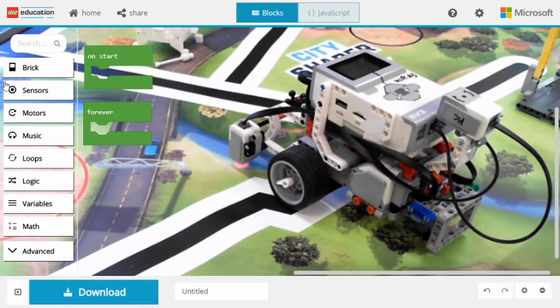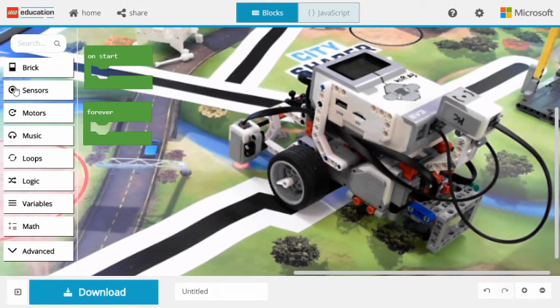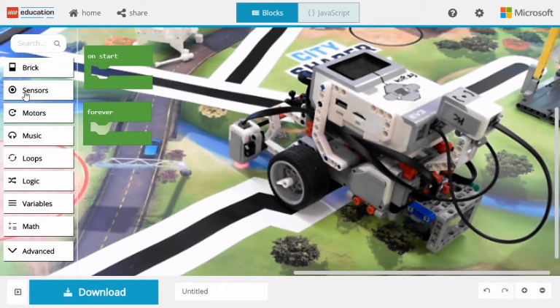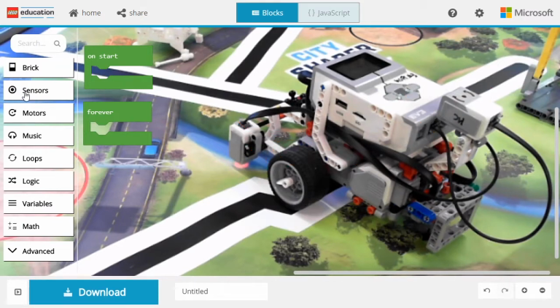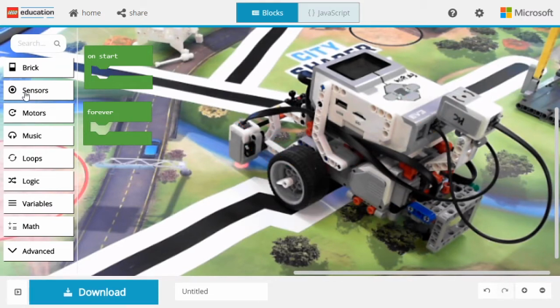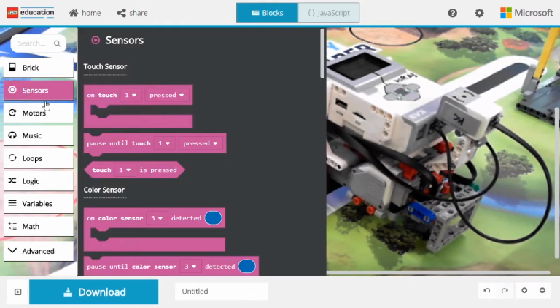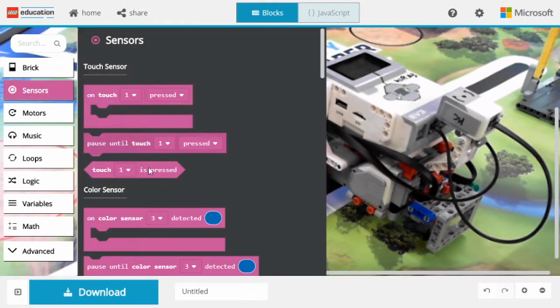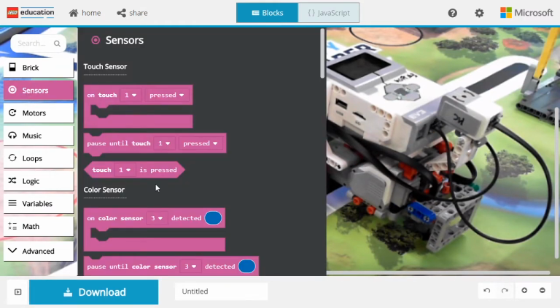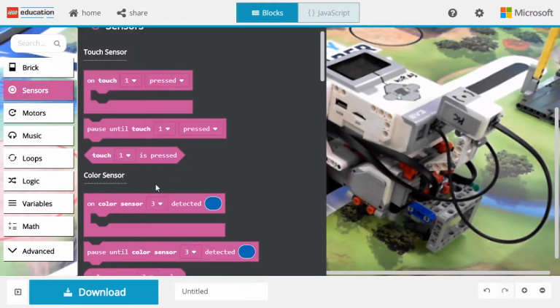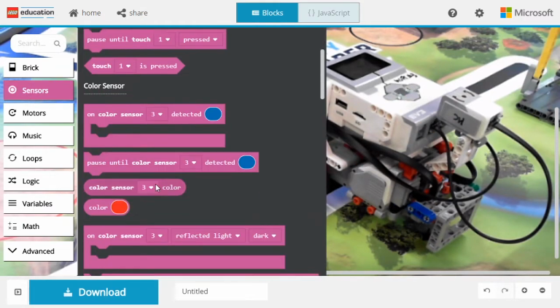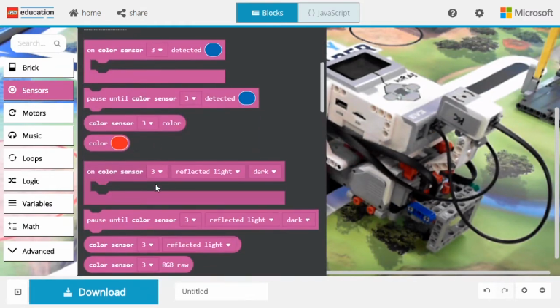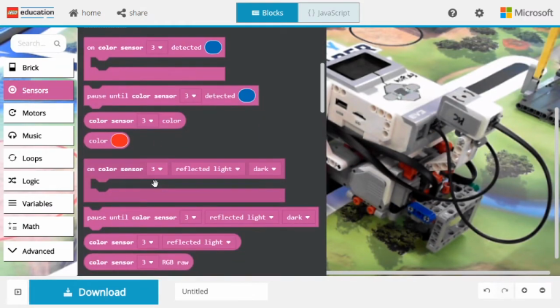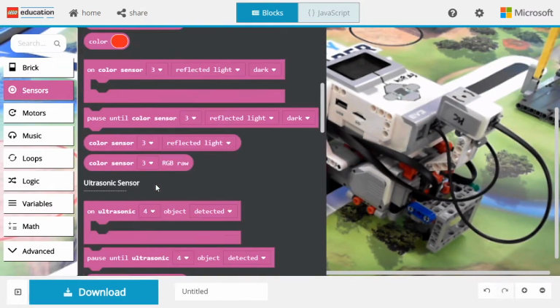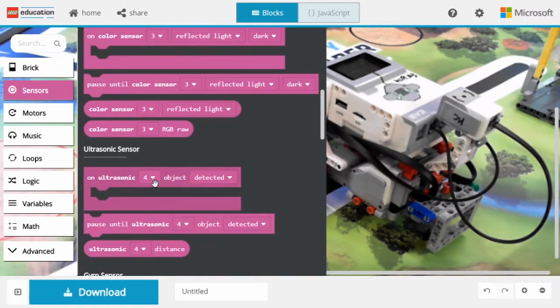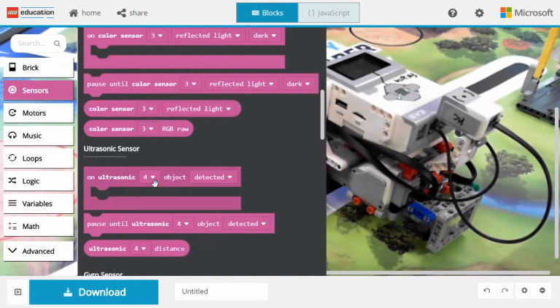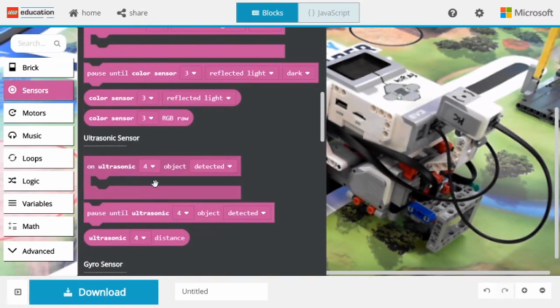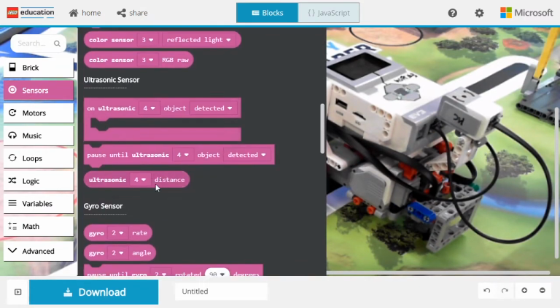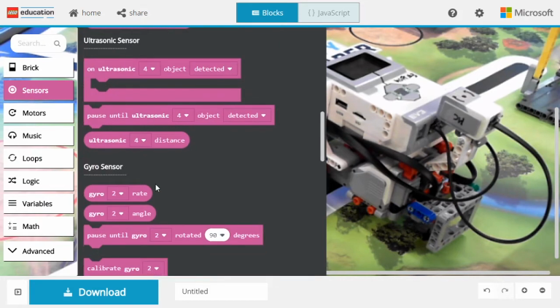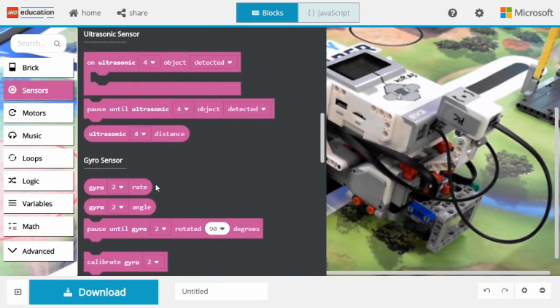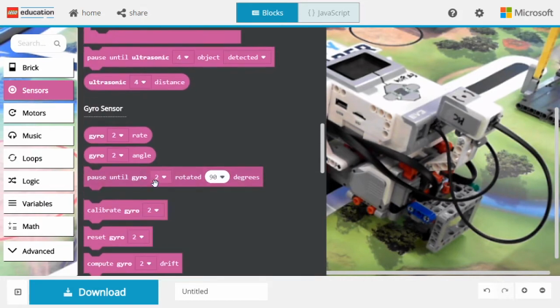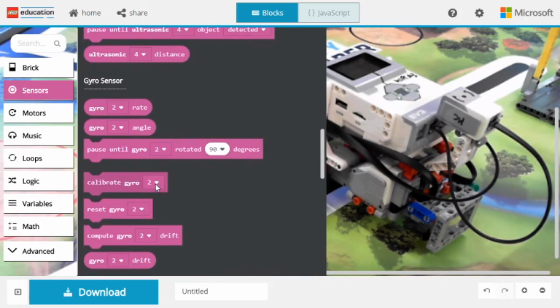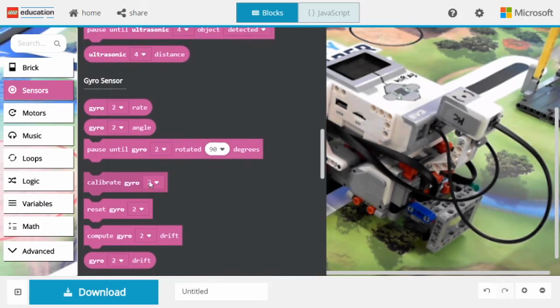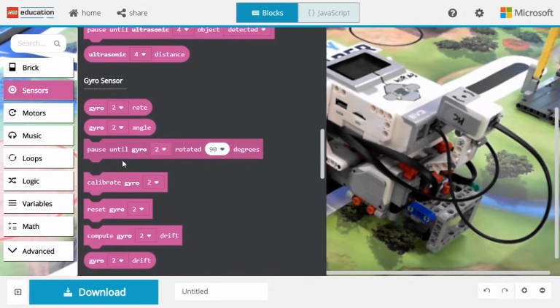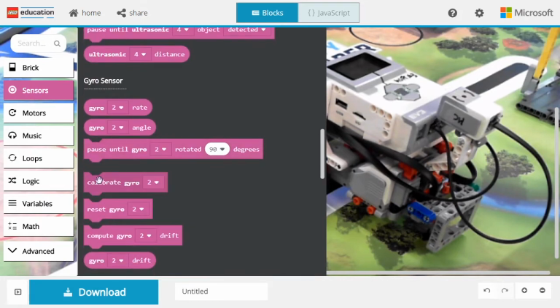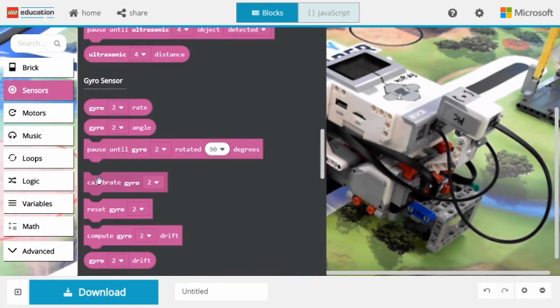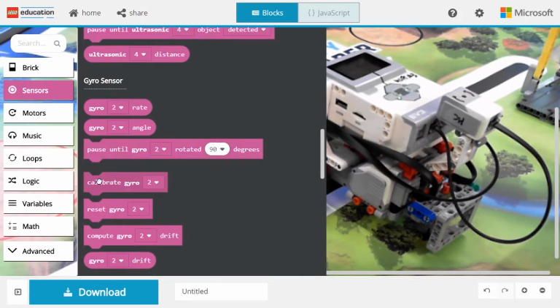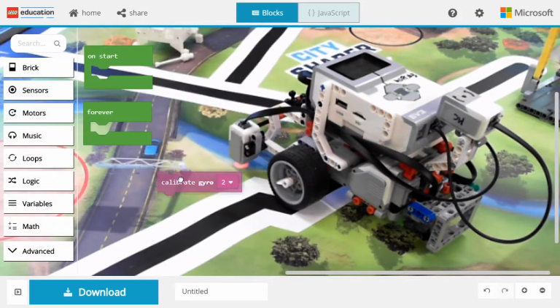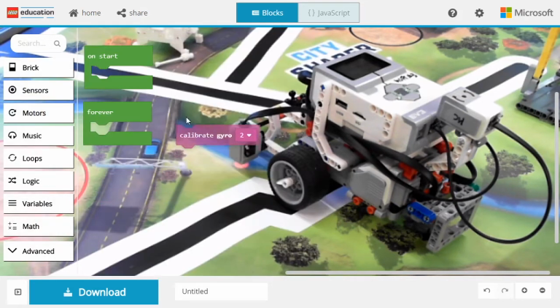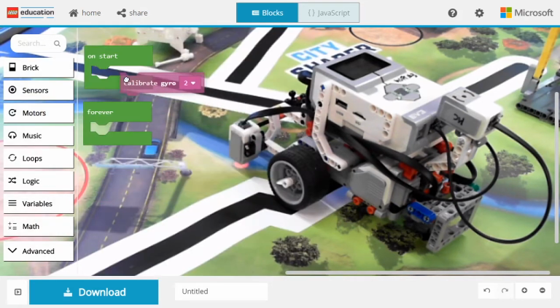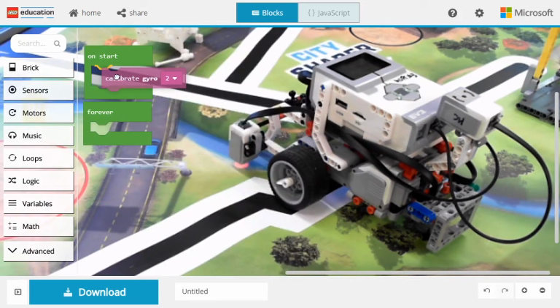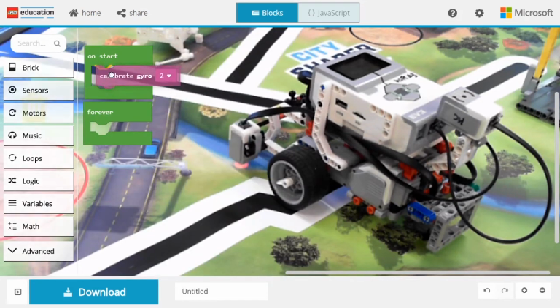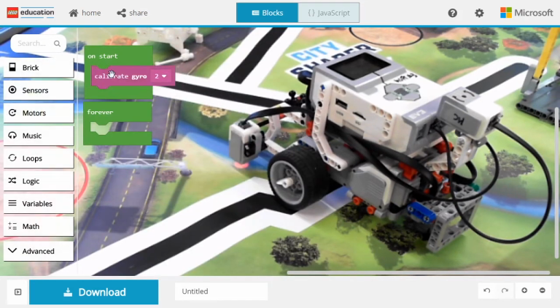To get started, let's add a calibration block for the gyro sensor so that it is not subject to drifting.